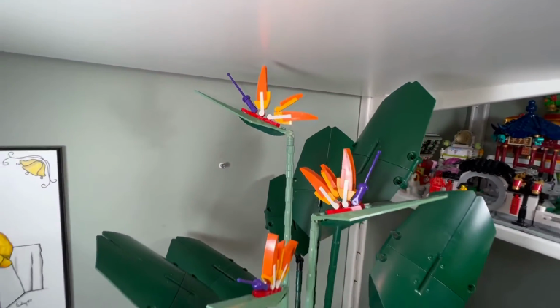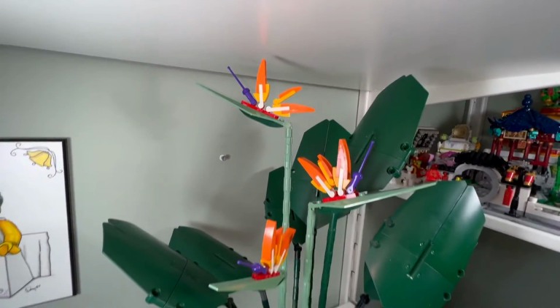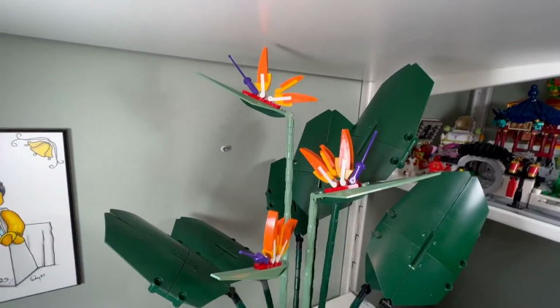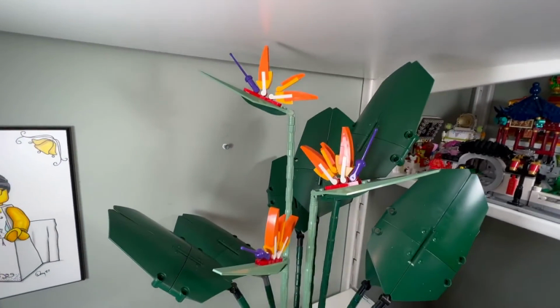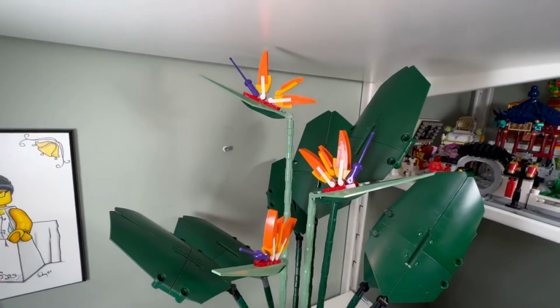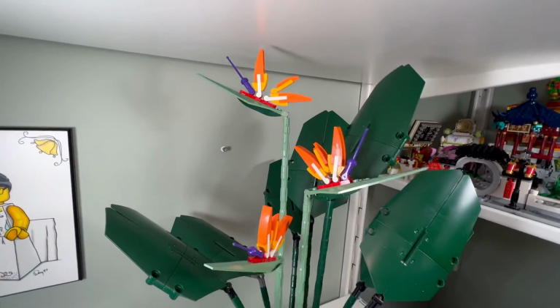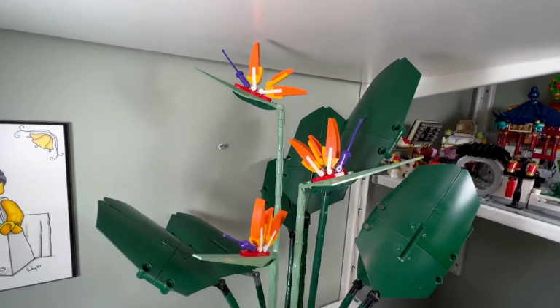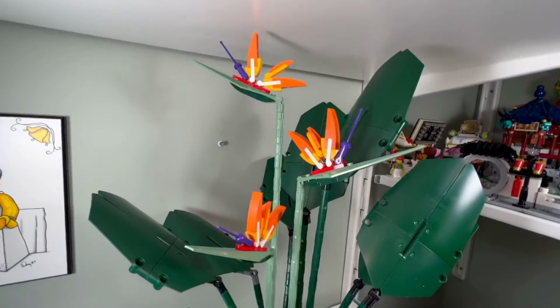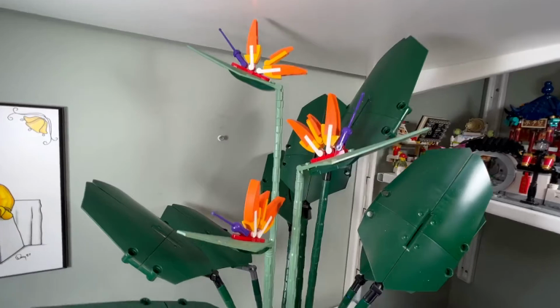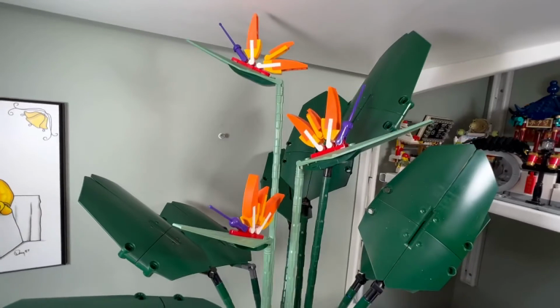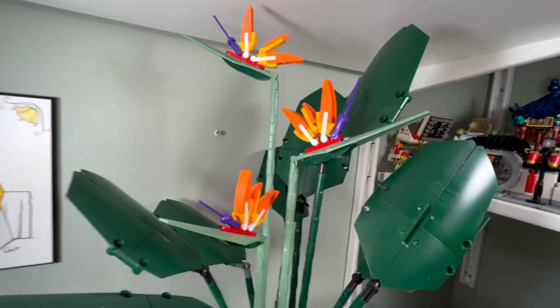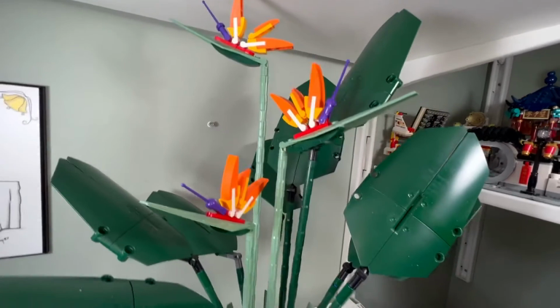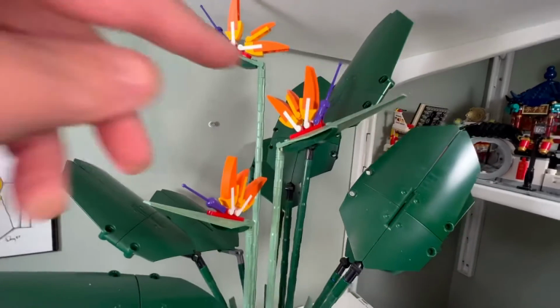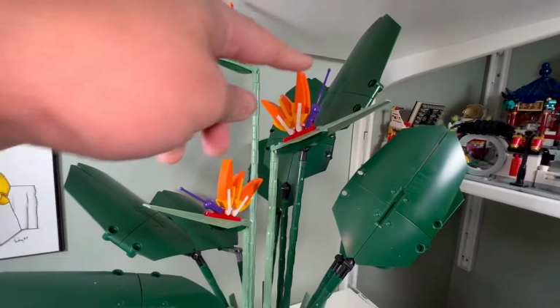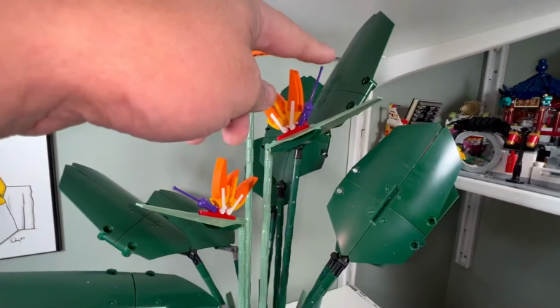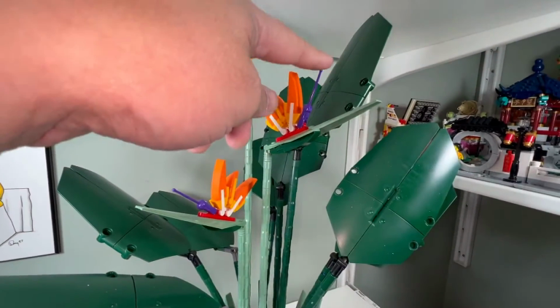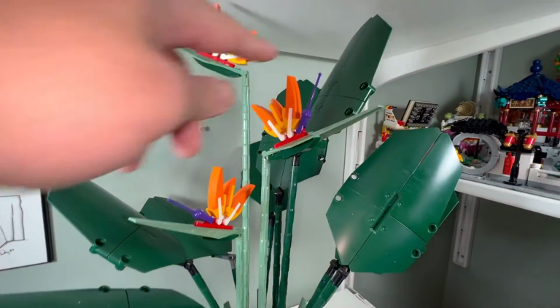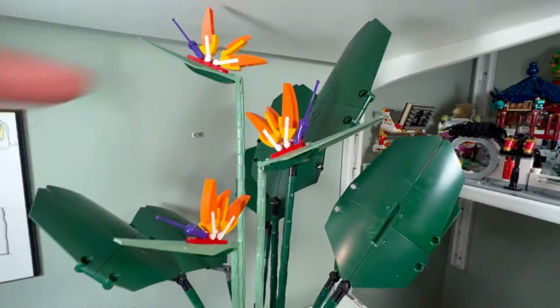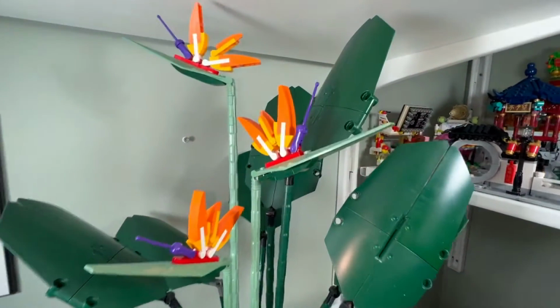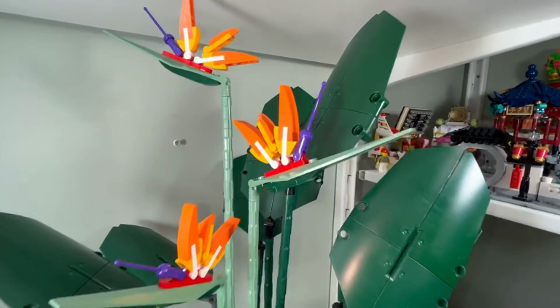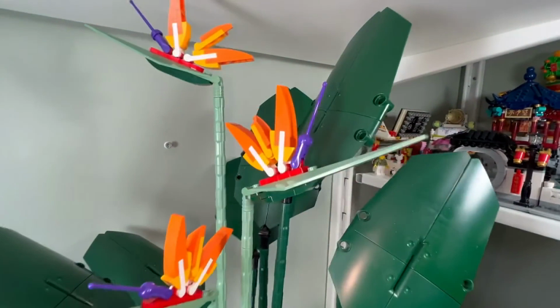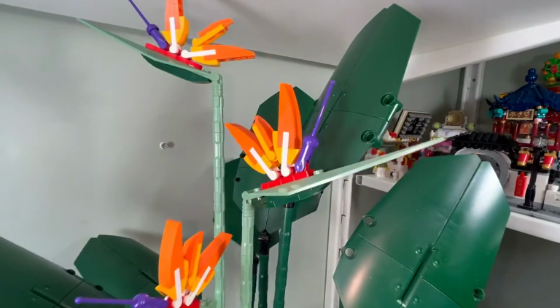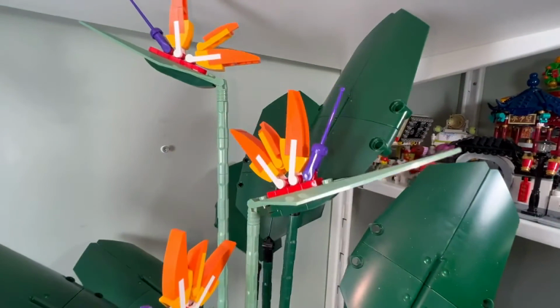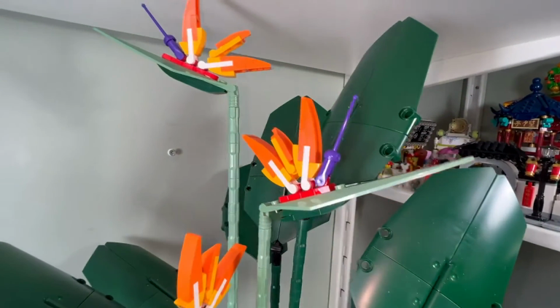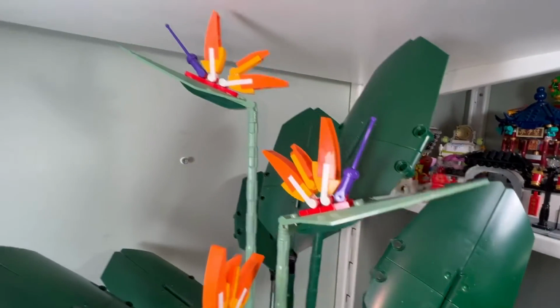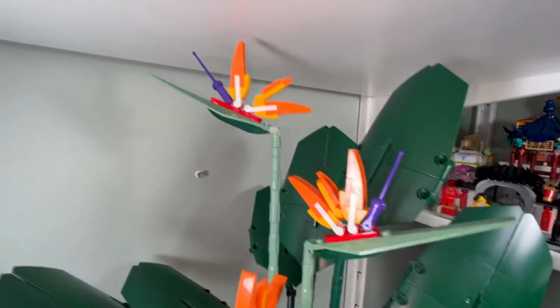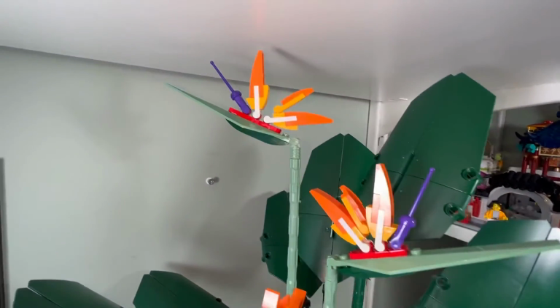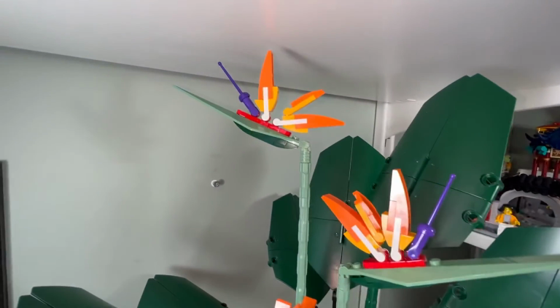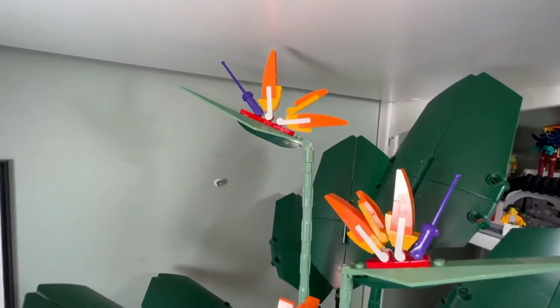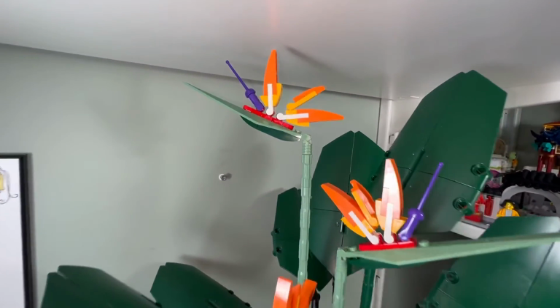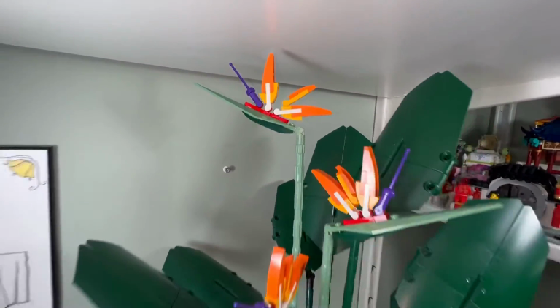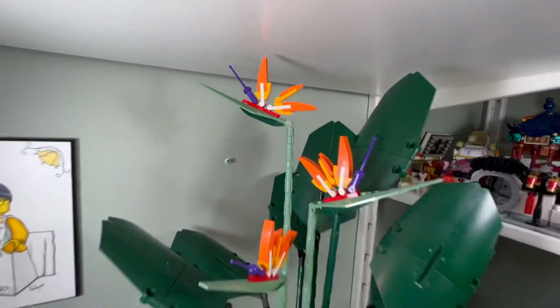I like the colors they used — the purple, orange, and bright yellow with the red. It looks pretty cool. I also like how they used the purple sword pieces there.